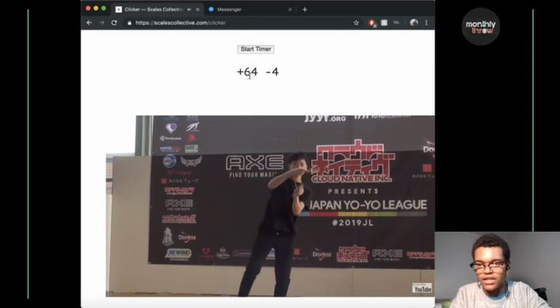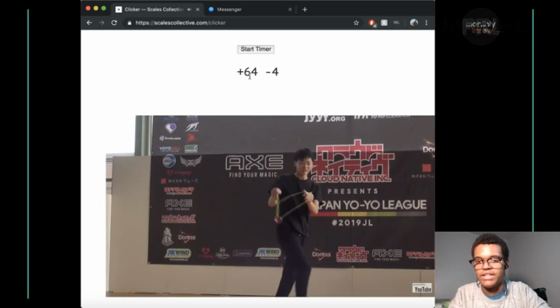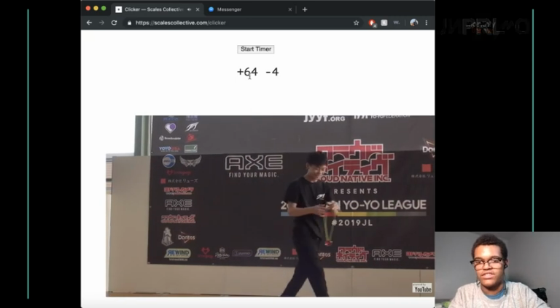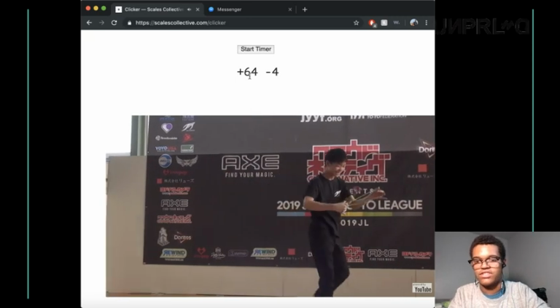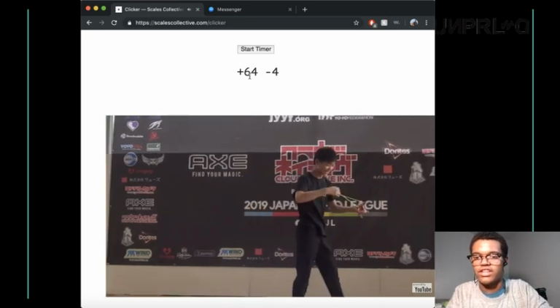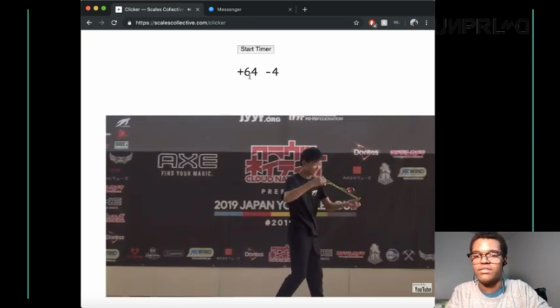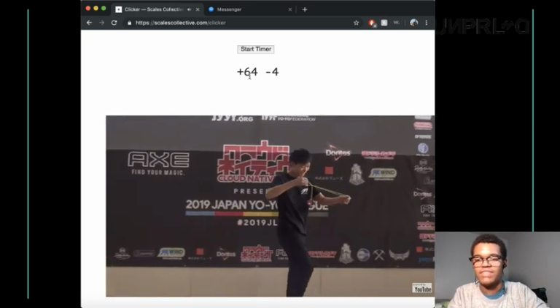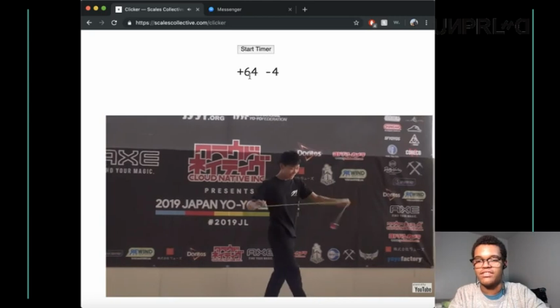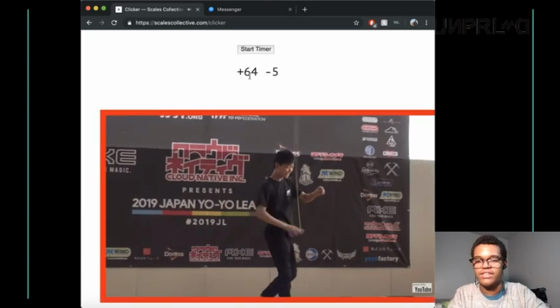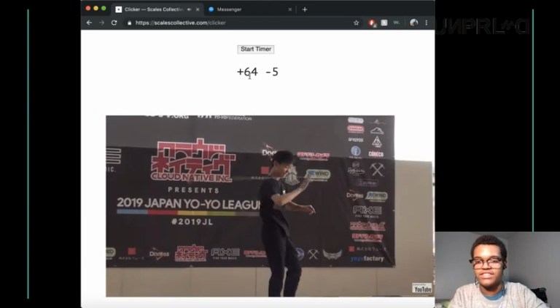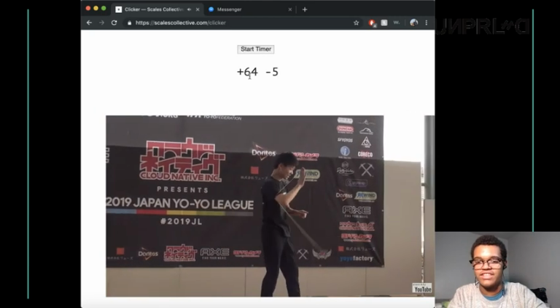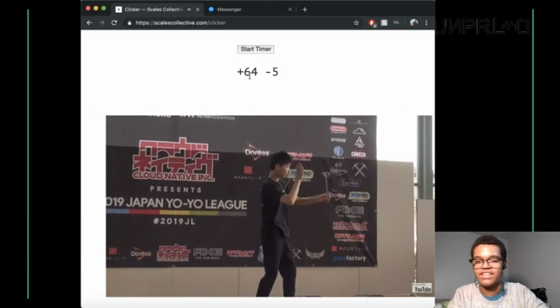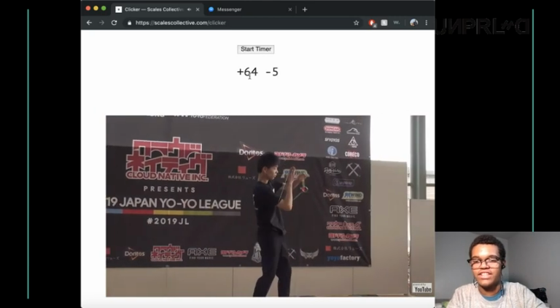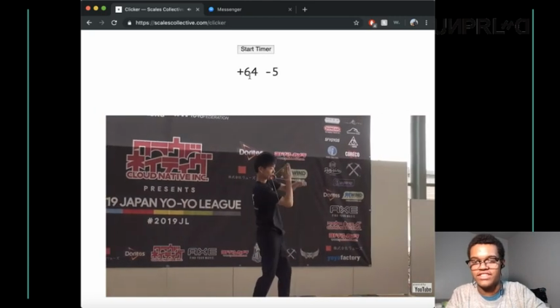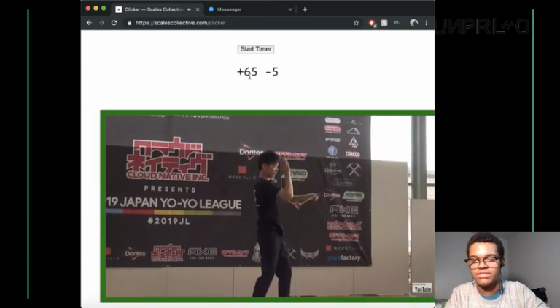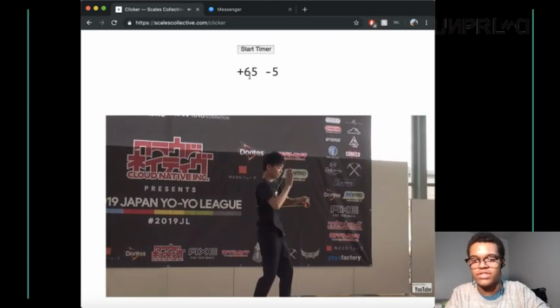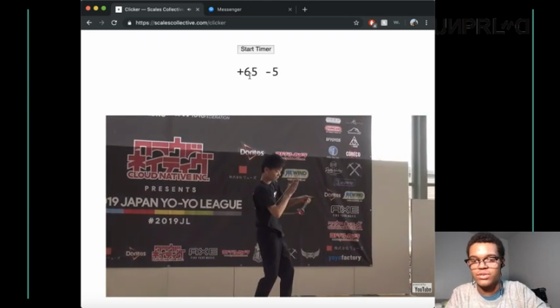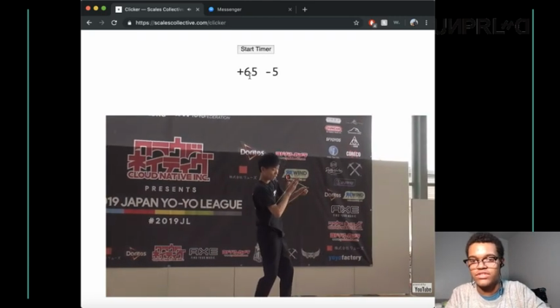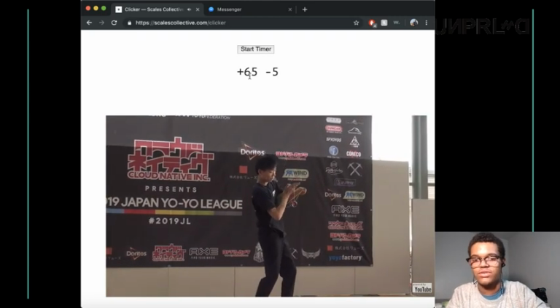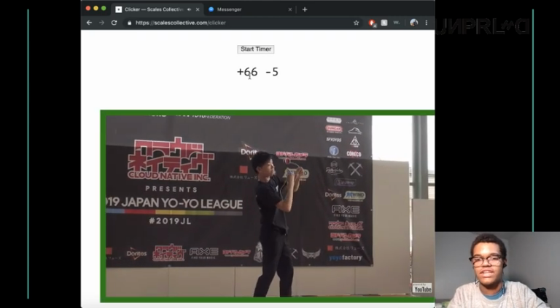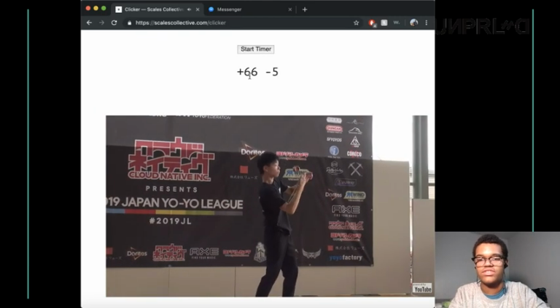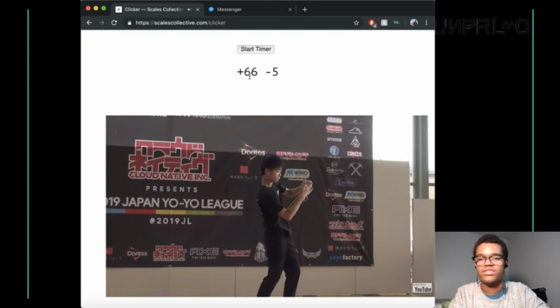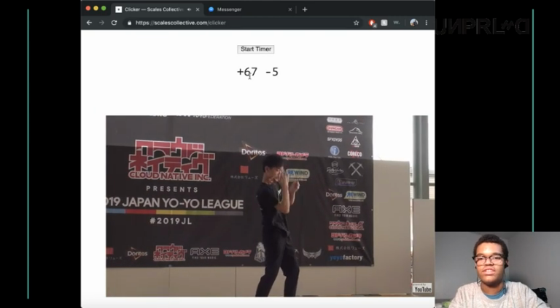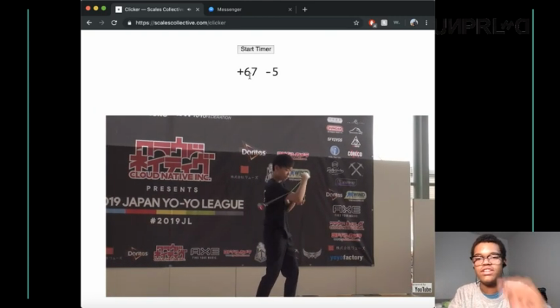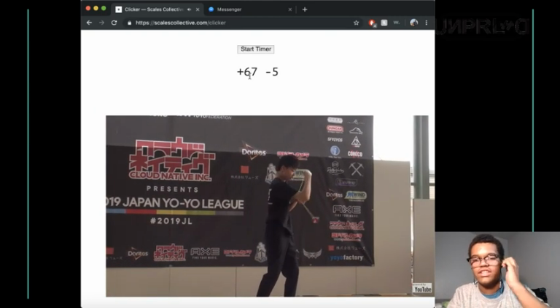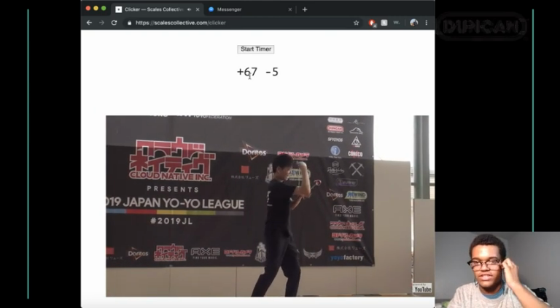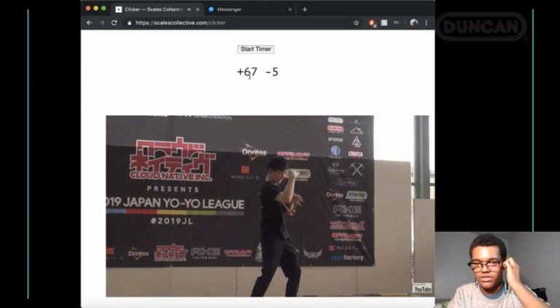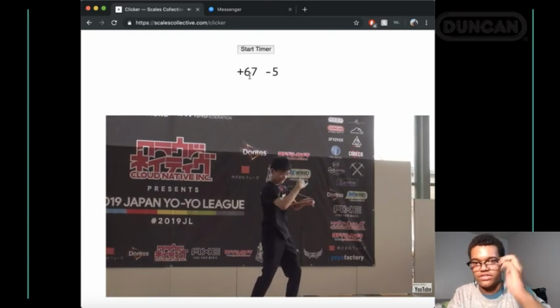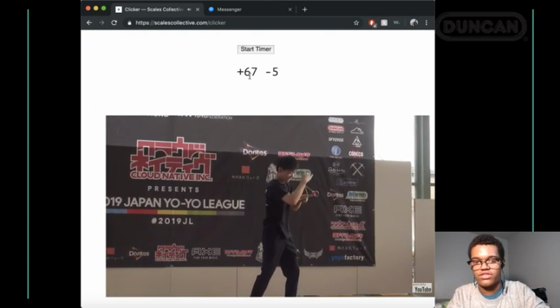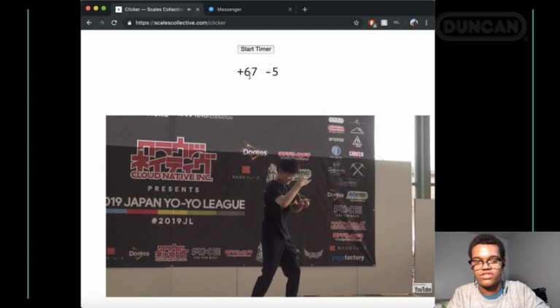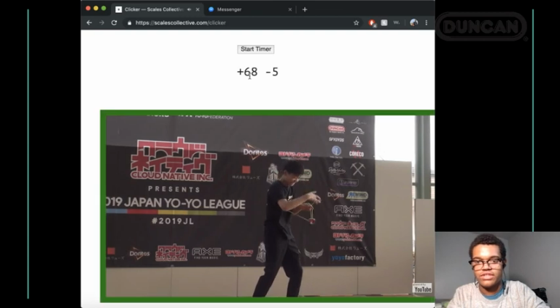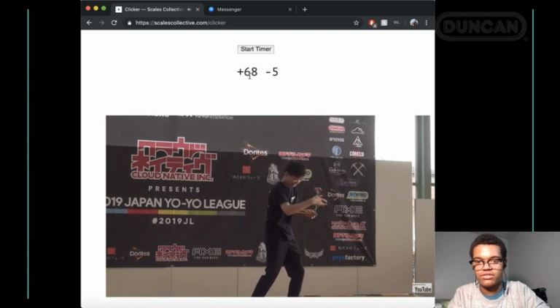Amazing trick. I love how he did that right as the music sort of slowed down. Great sort of construction with that one.